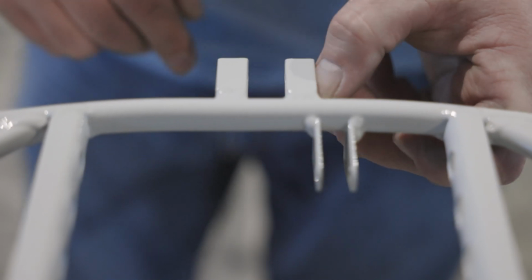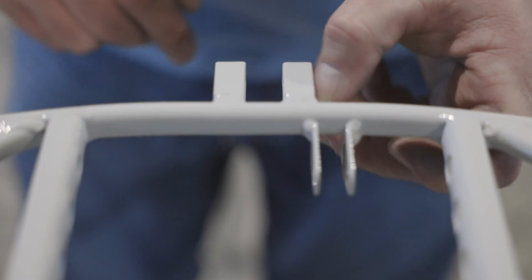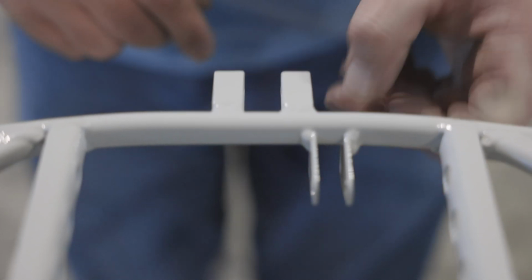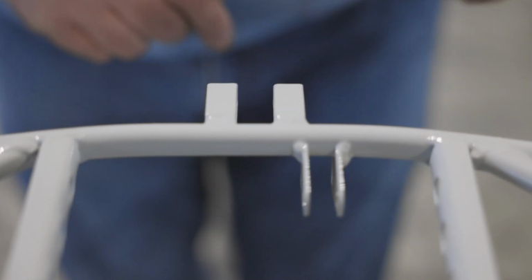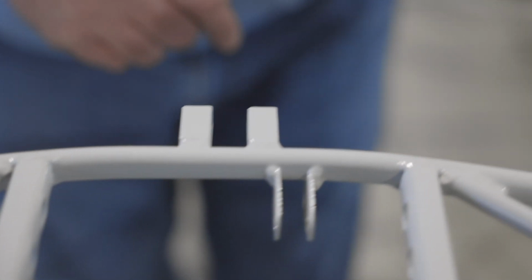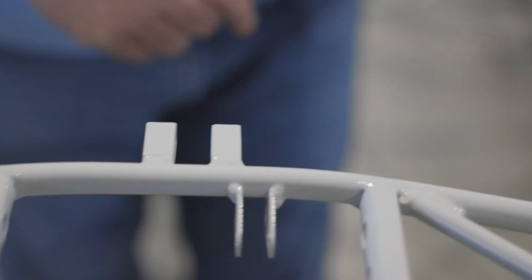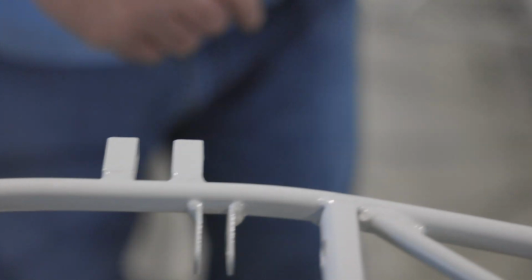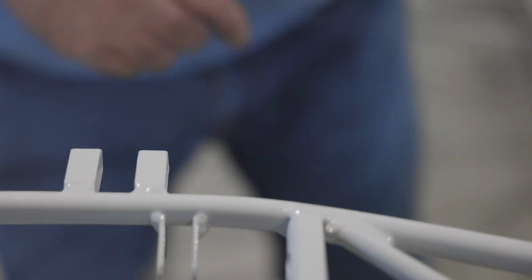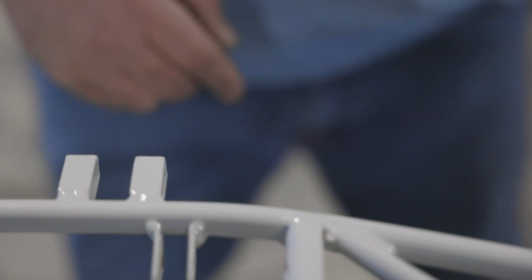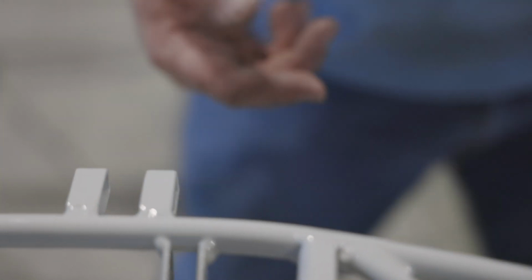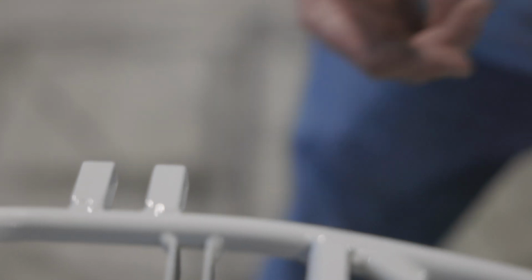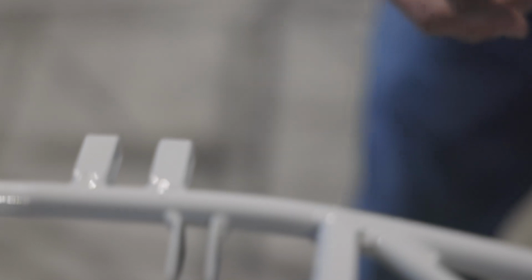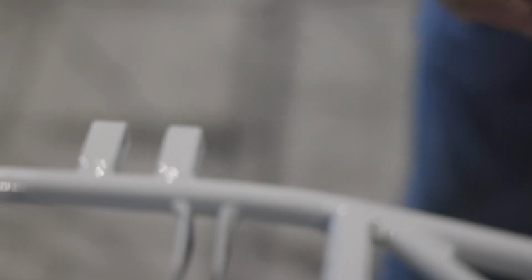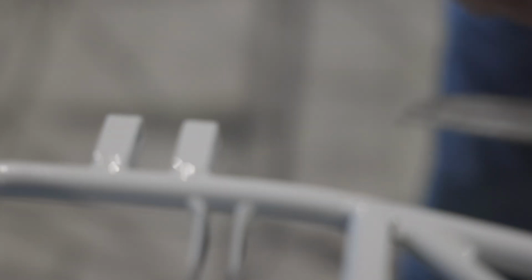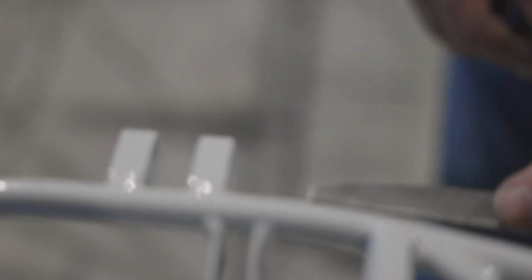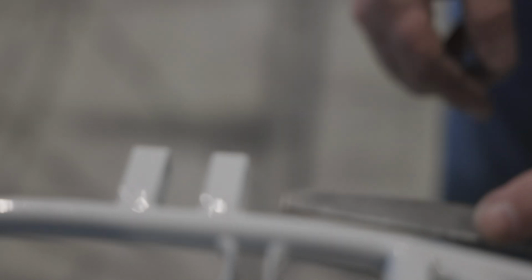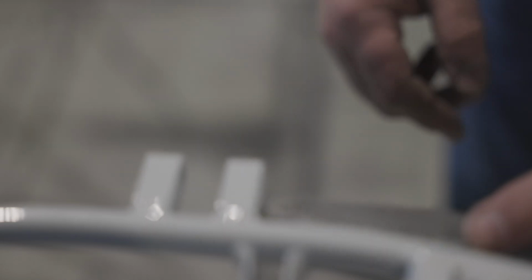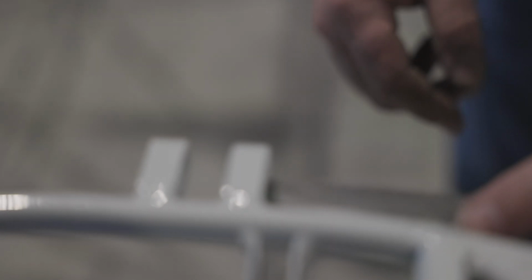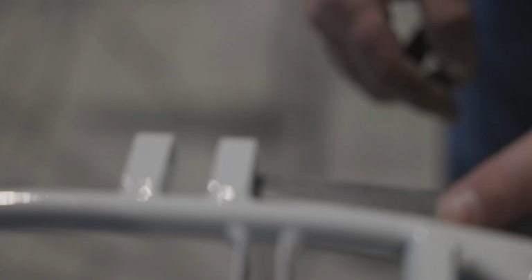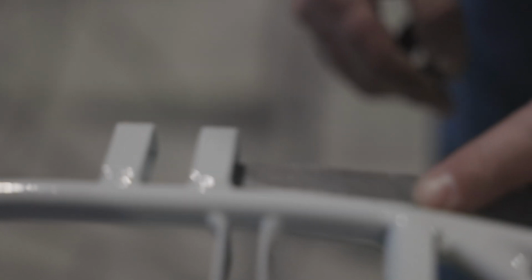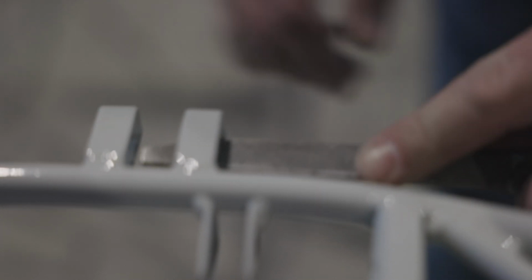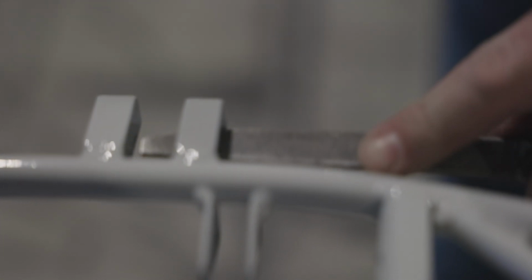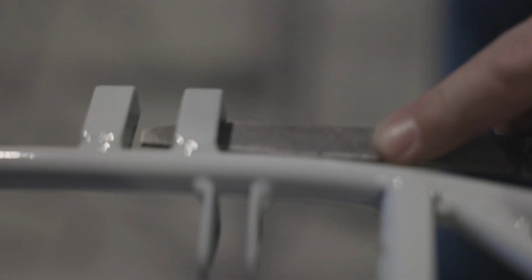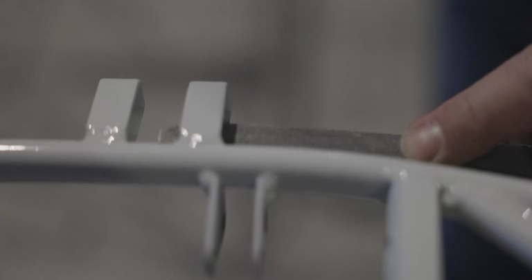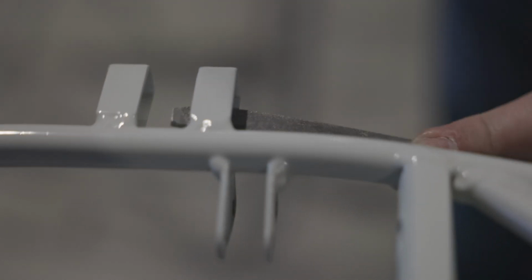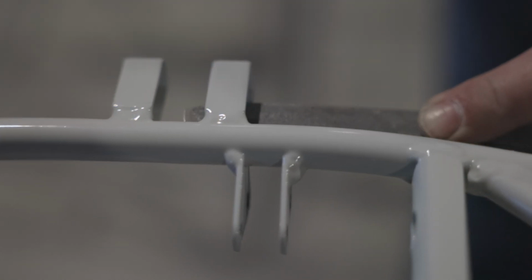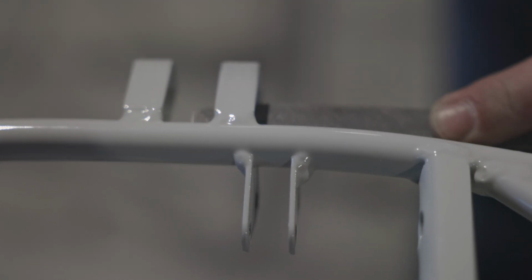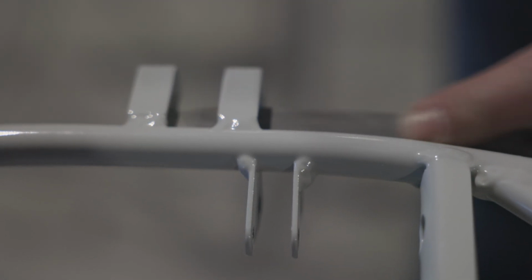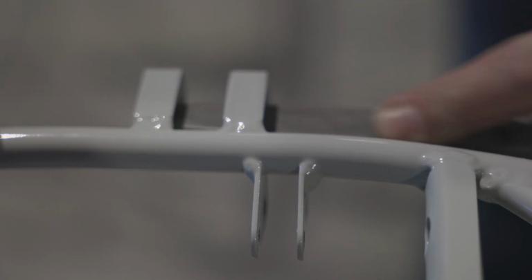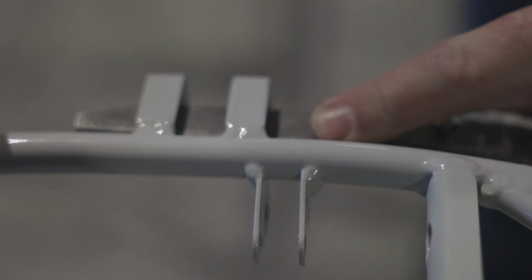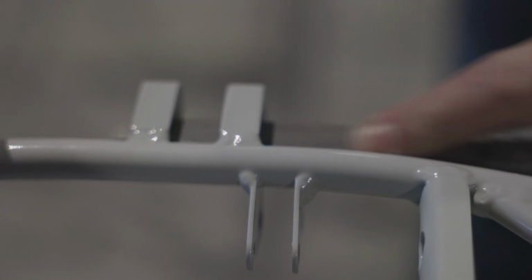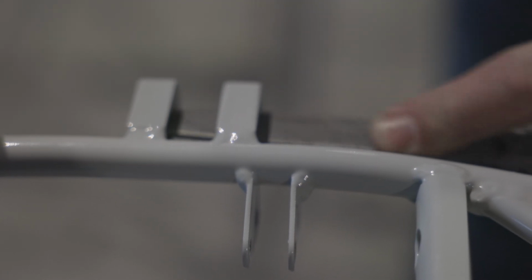We'll deburr those holes. And we're going to carefully inspect this square tubing because we actually have a little tiny burr right there on the edge. So if that's the case, grab a file and just knock that burr down.